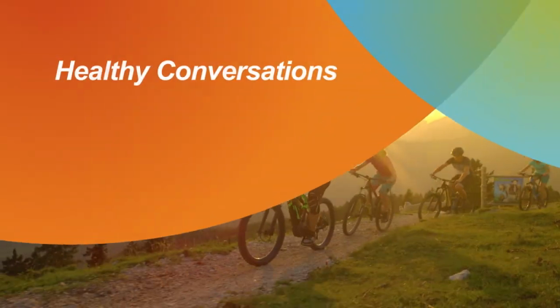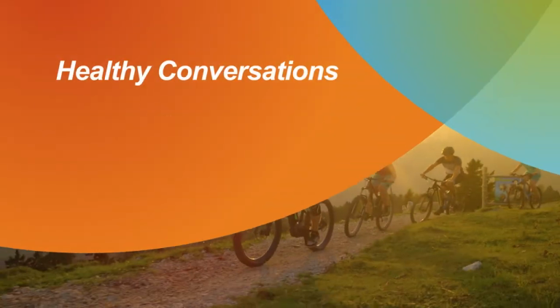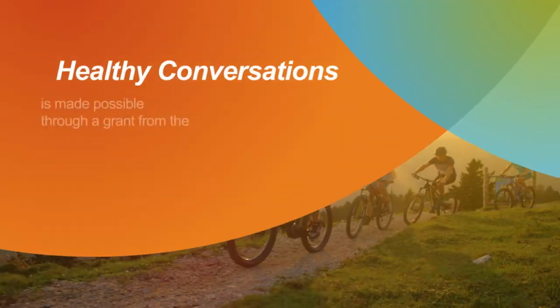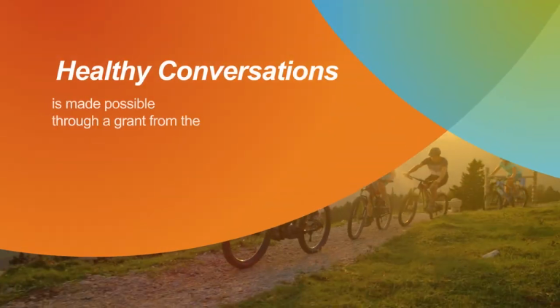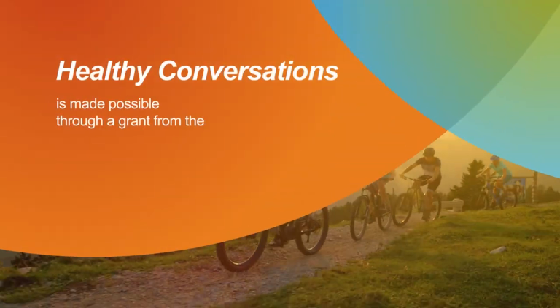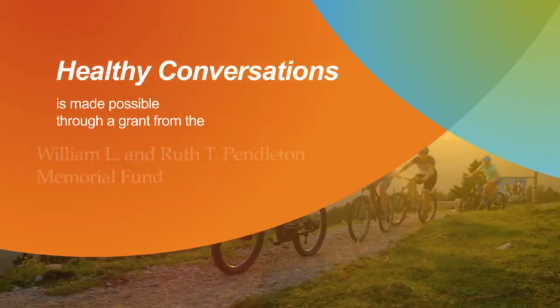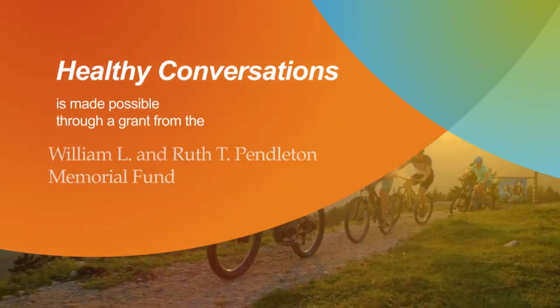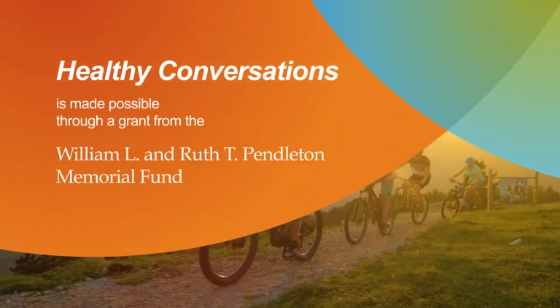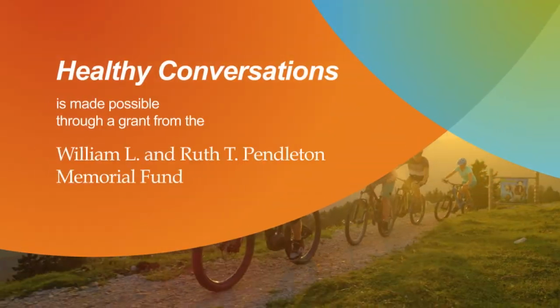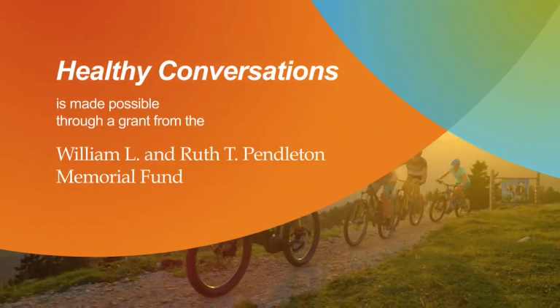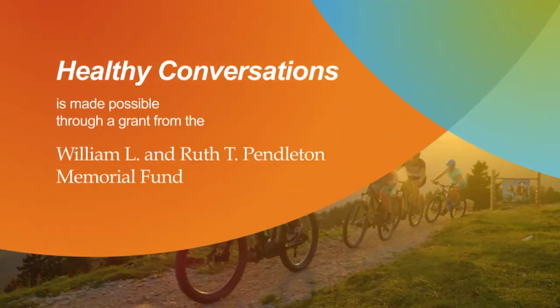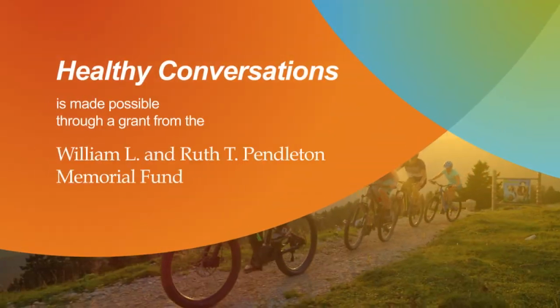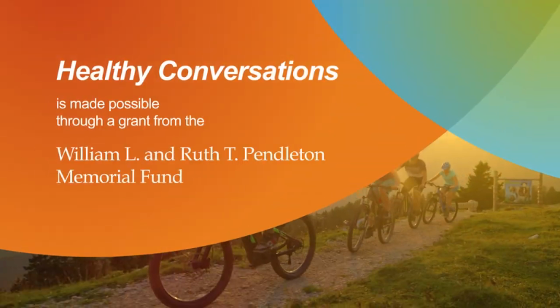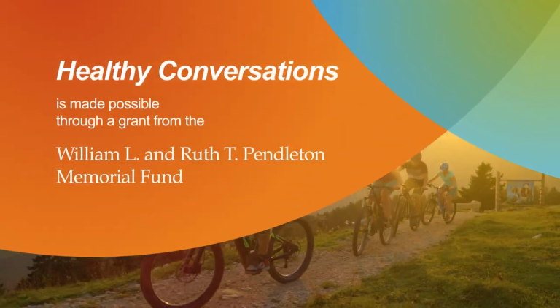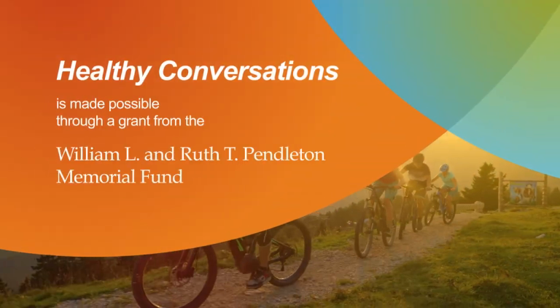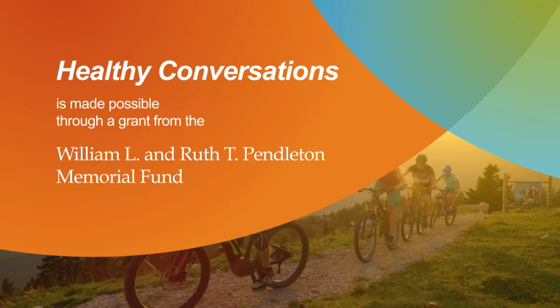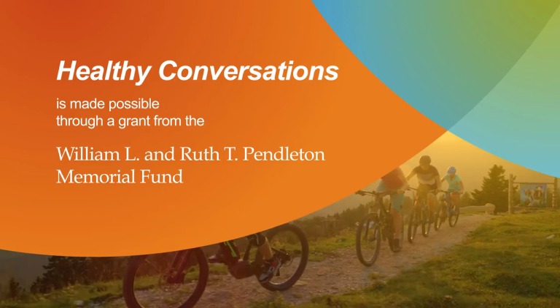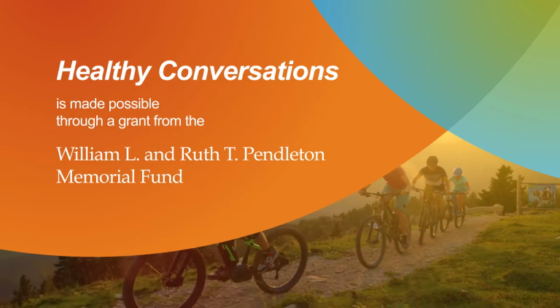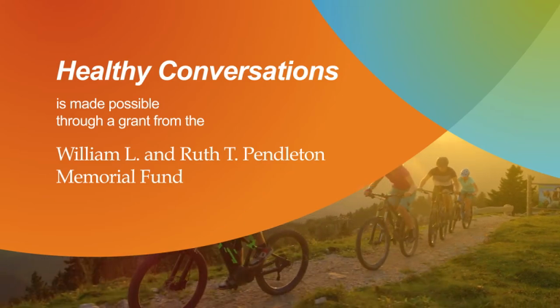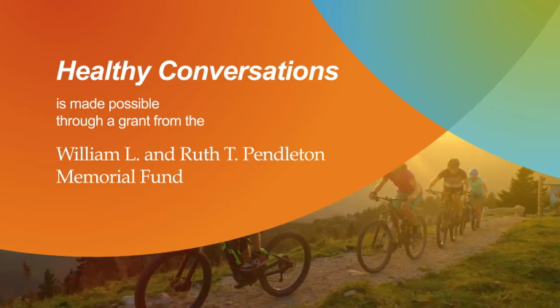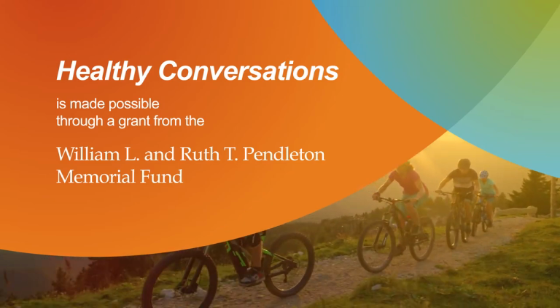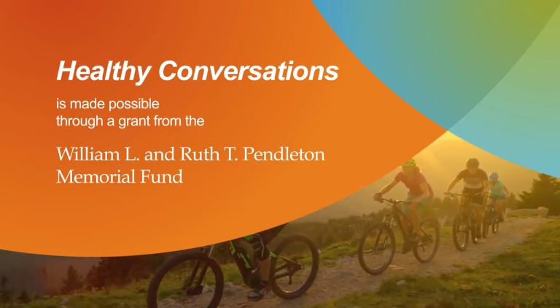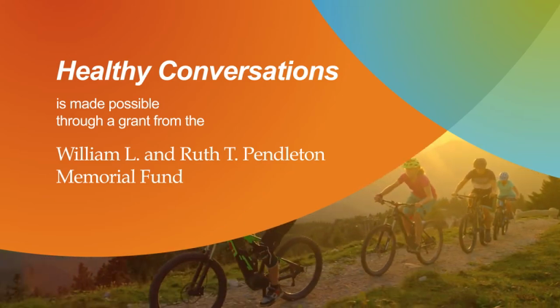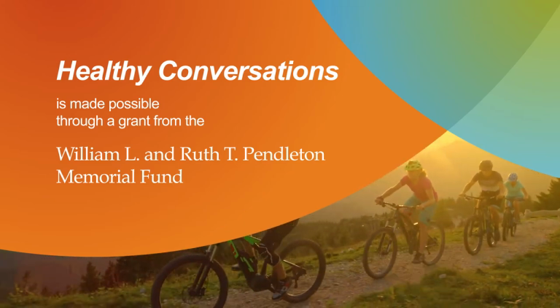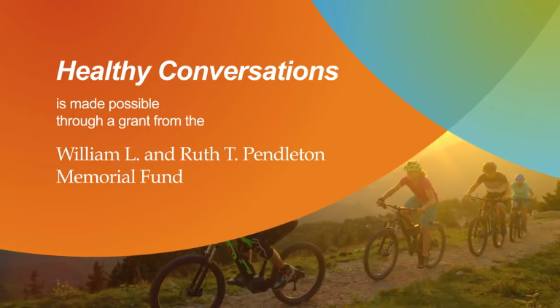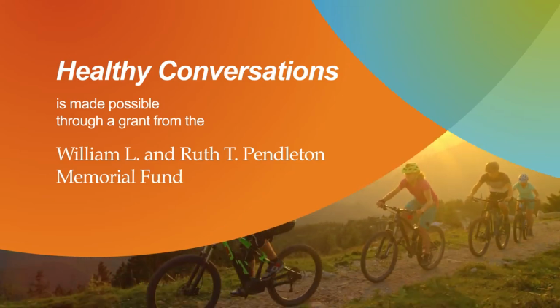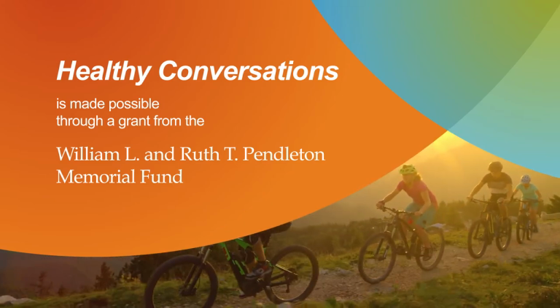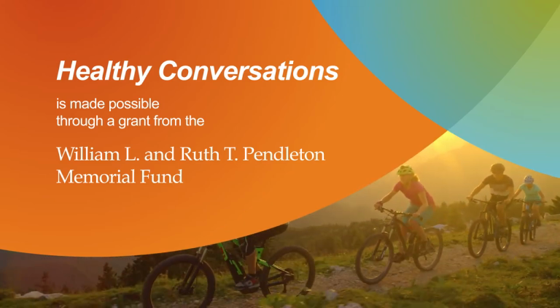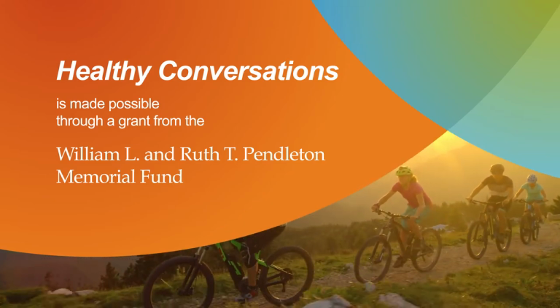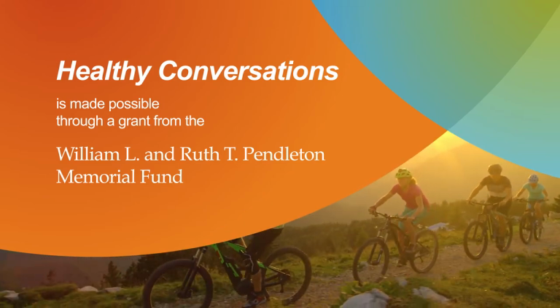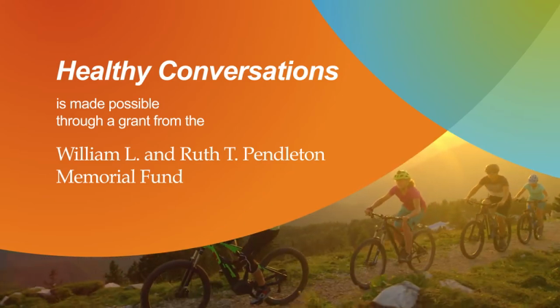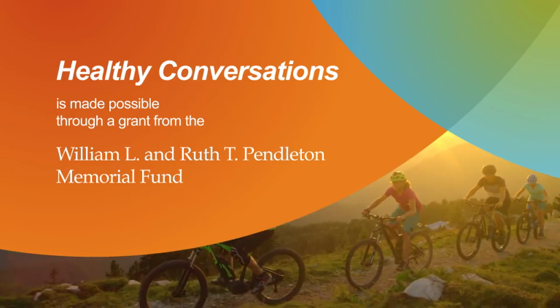Healthy Conversations is made possible through a grant from the William L. and Ruth T. Pendleton Memorial Fund.